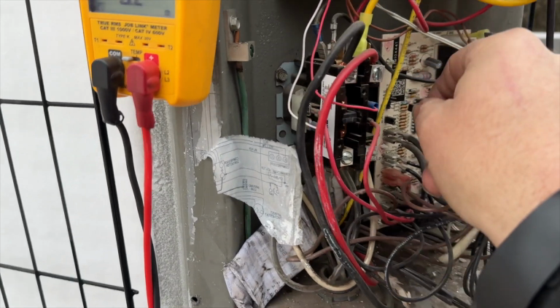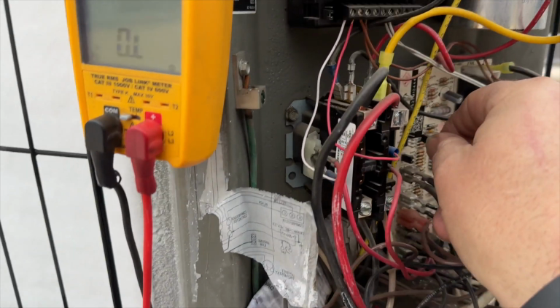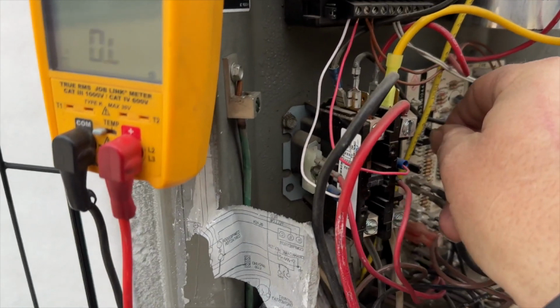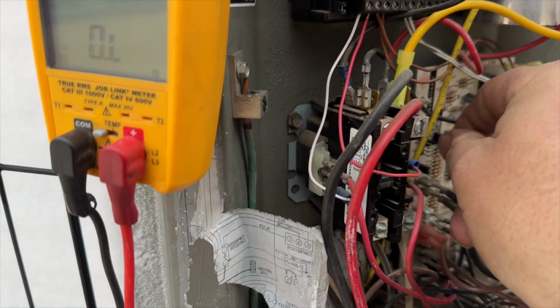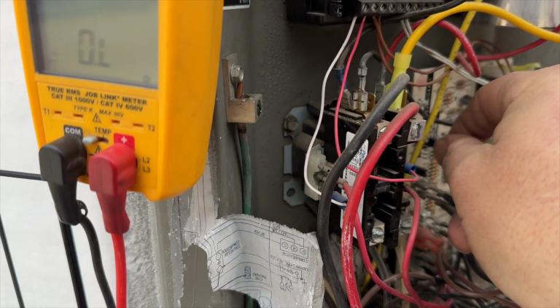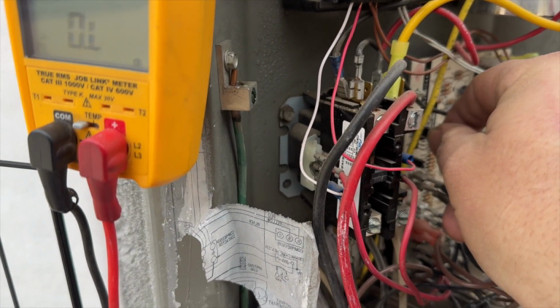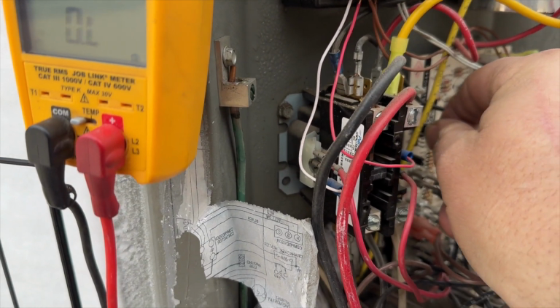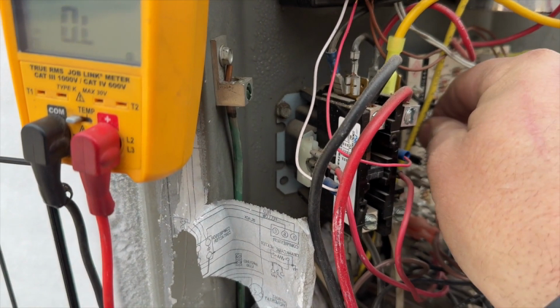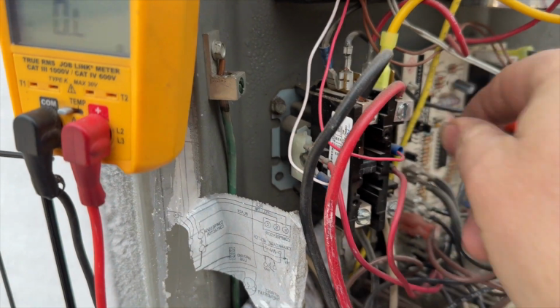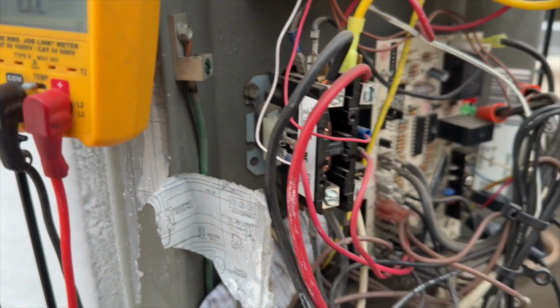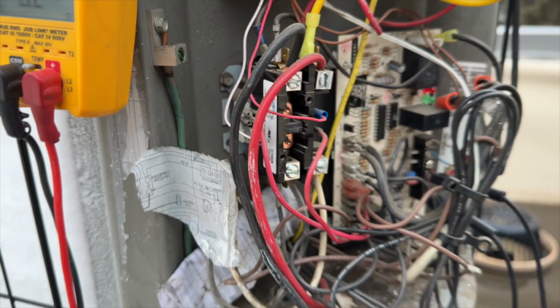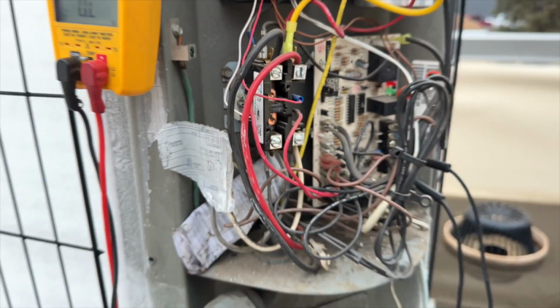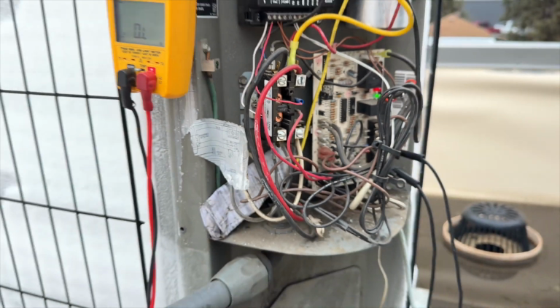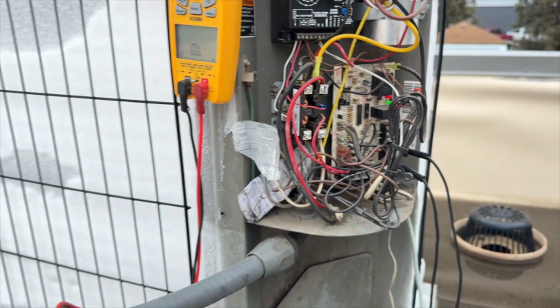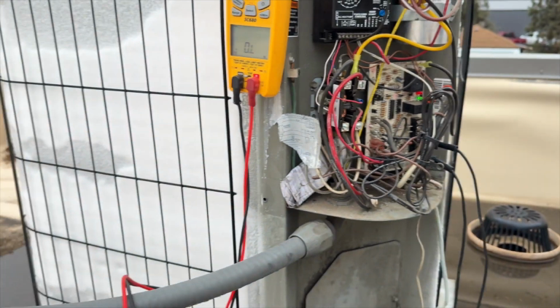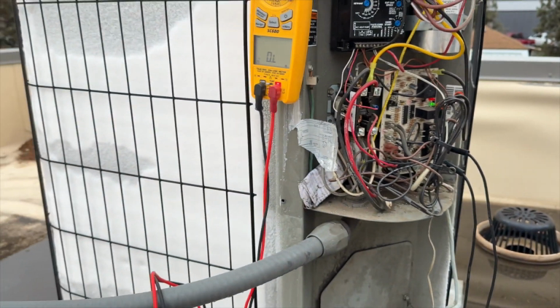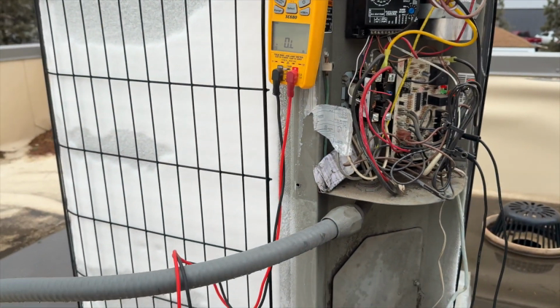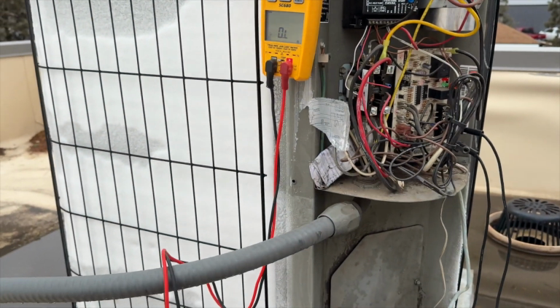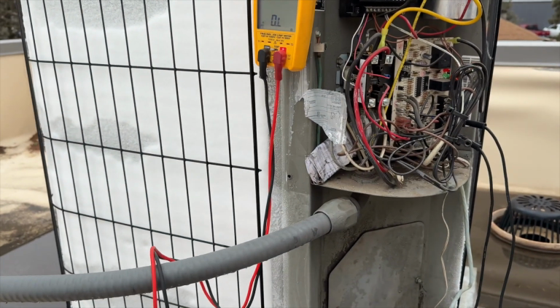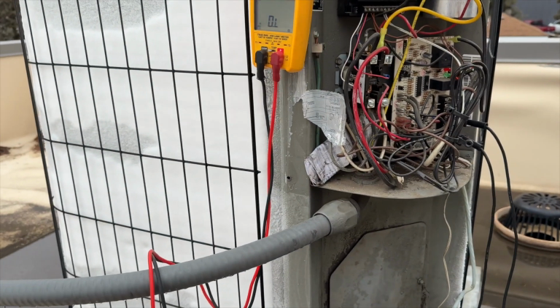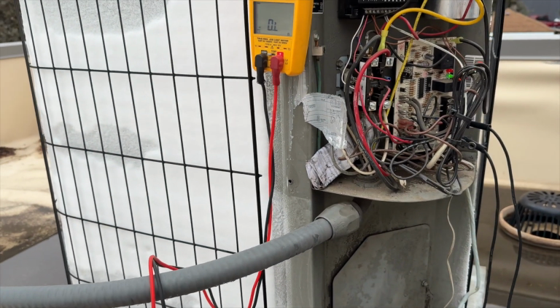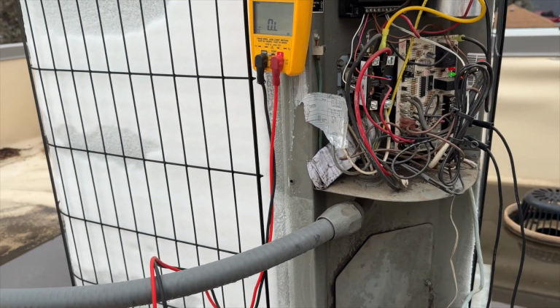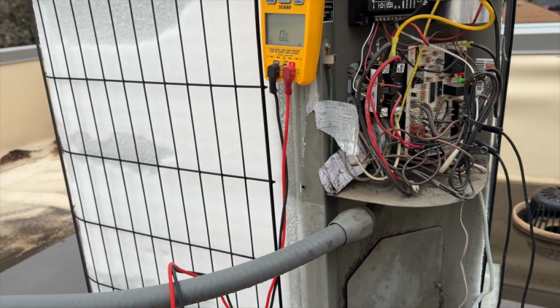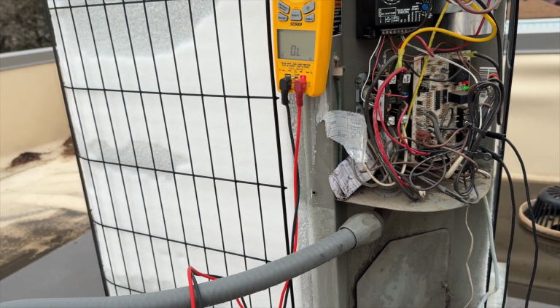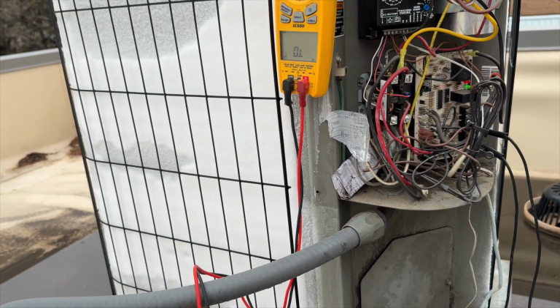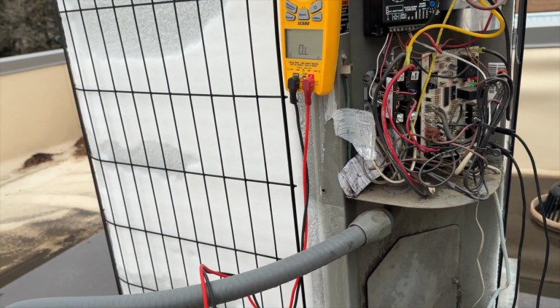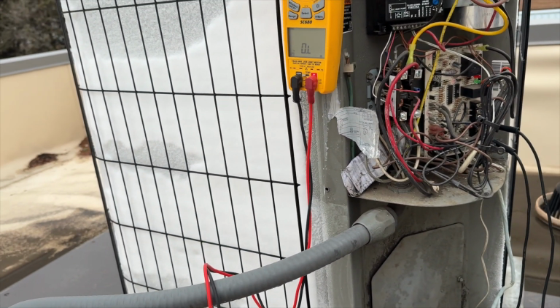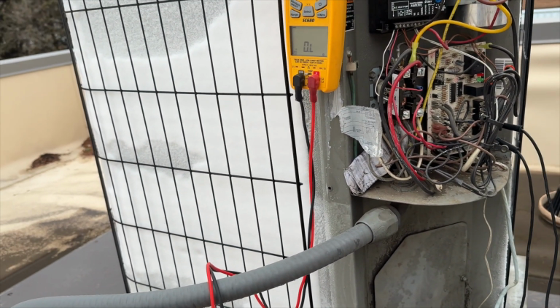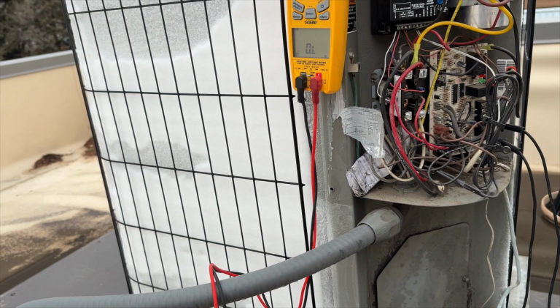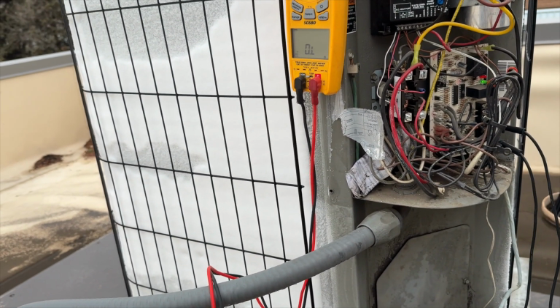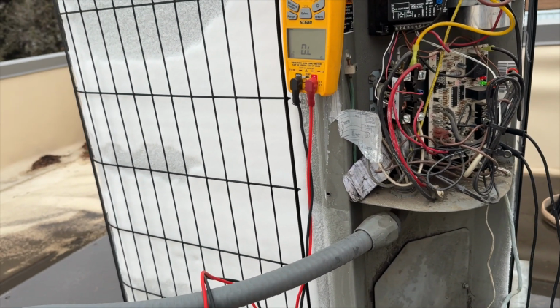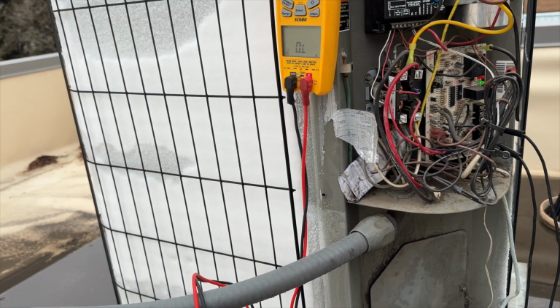I'm going to change this to 30 minutes because it was set to 60. Hopefully this thing defrosts.